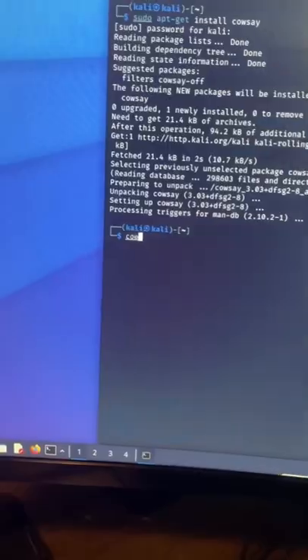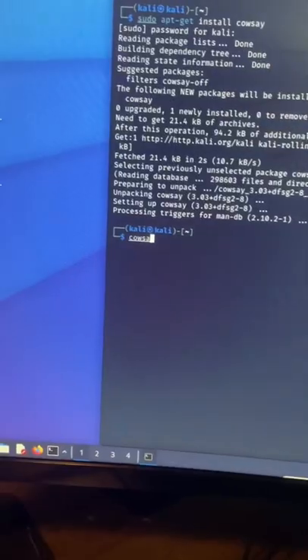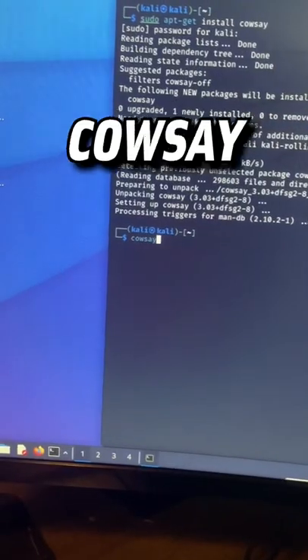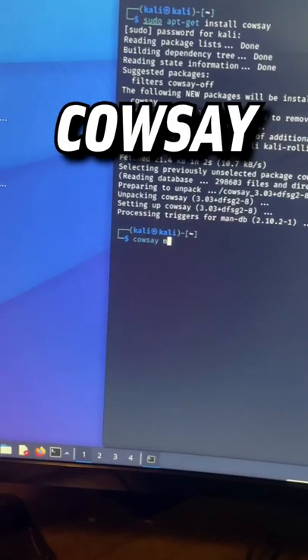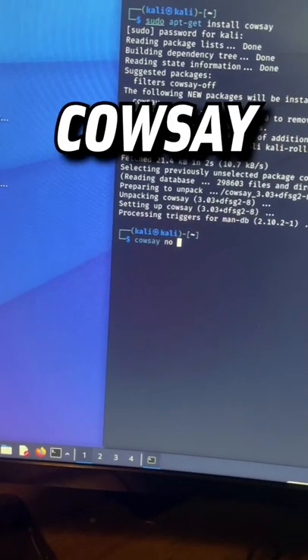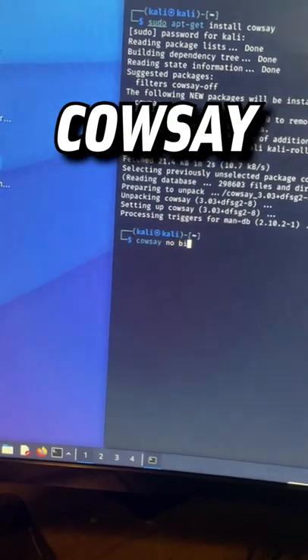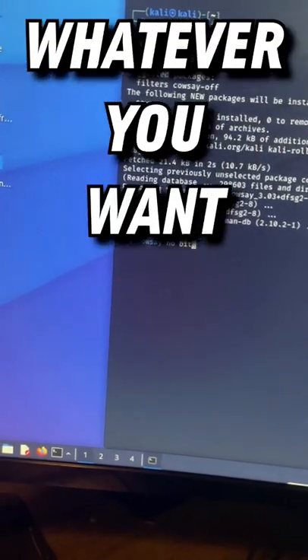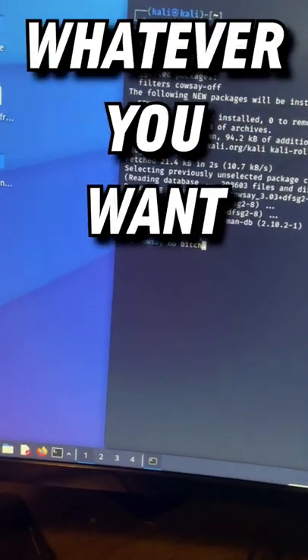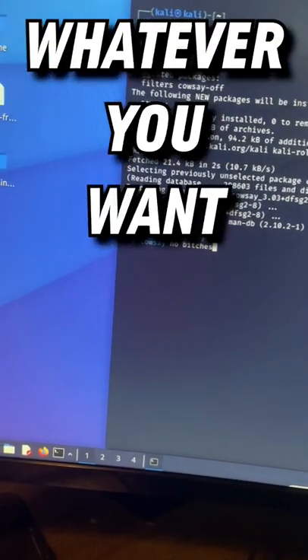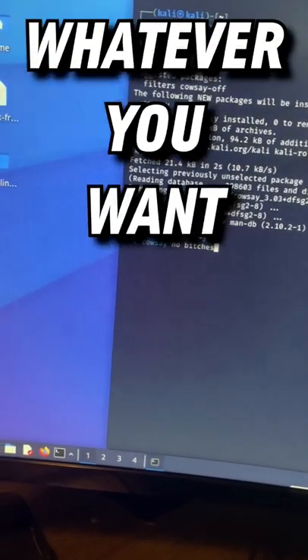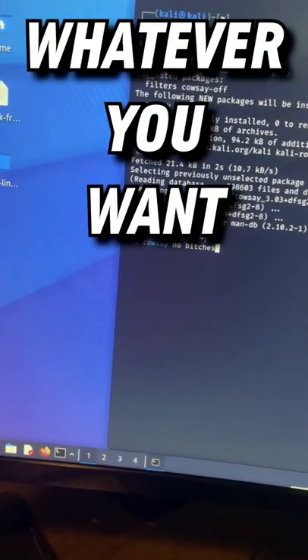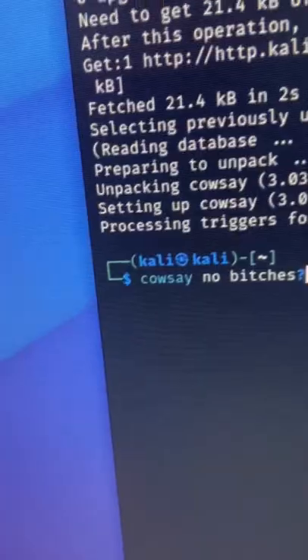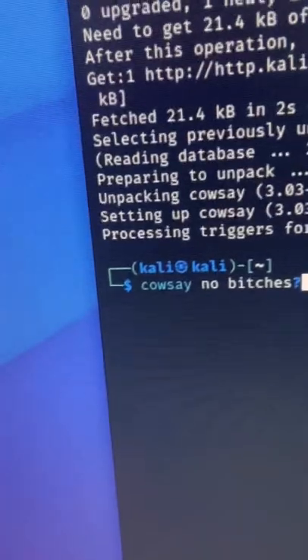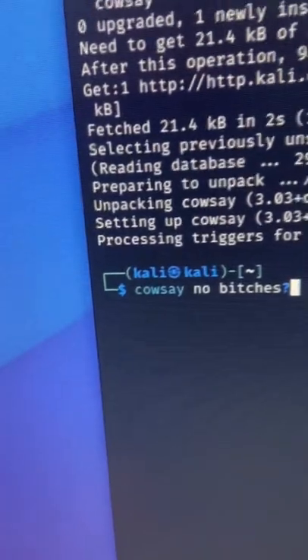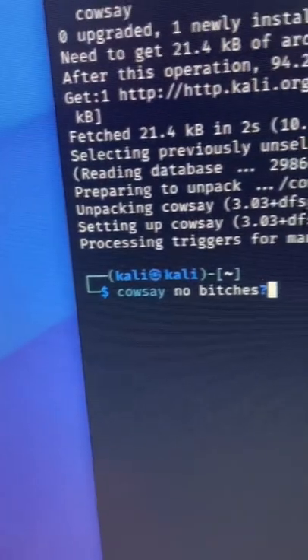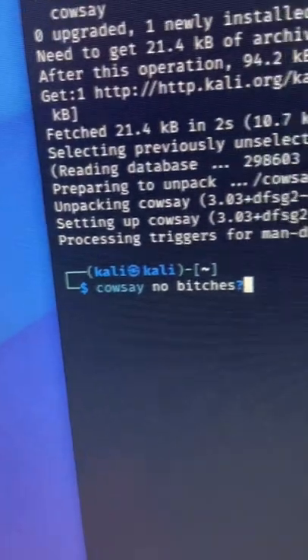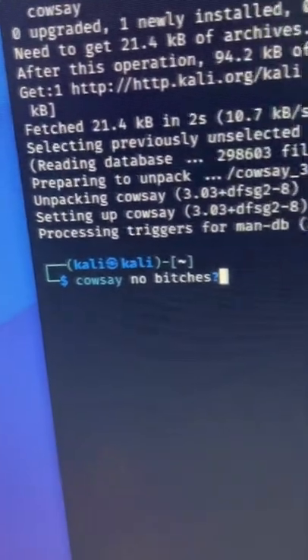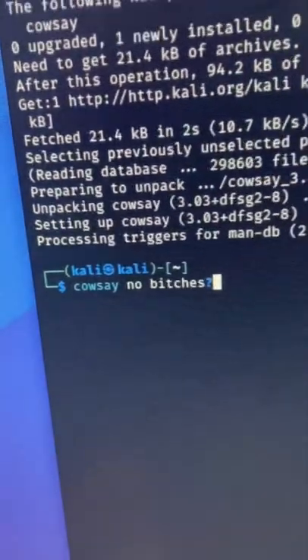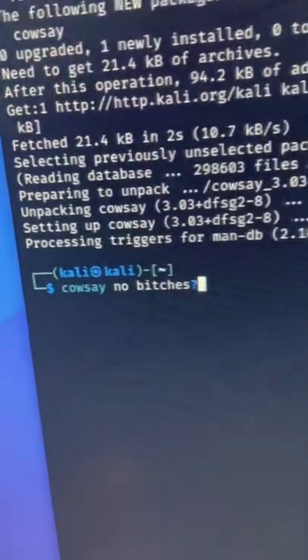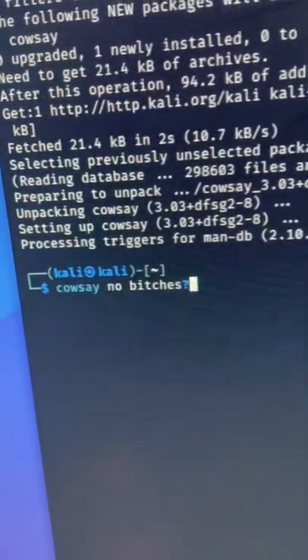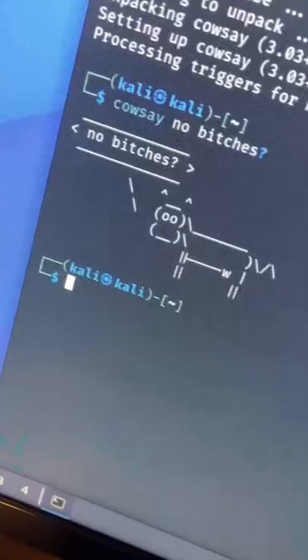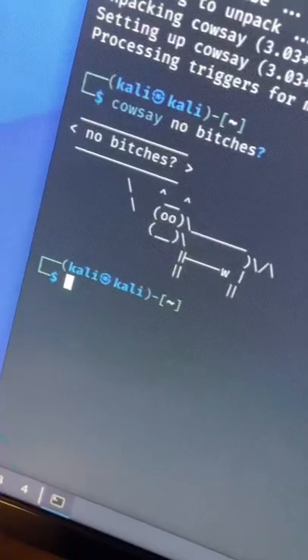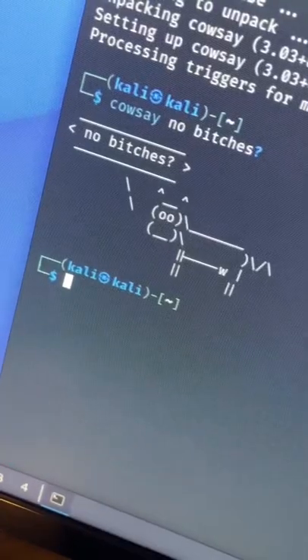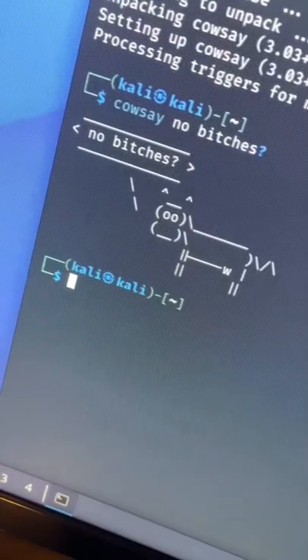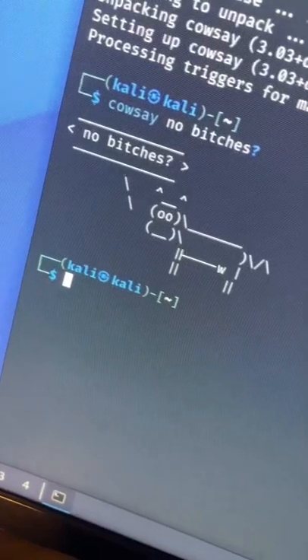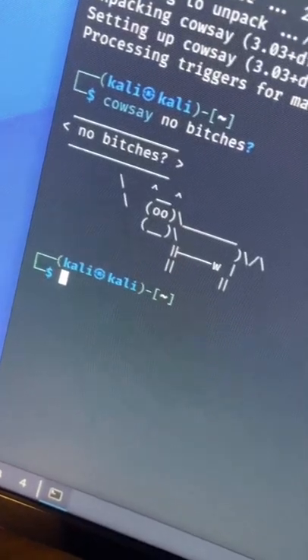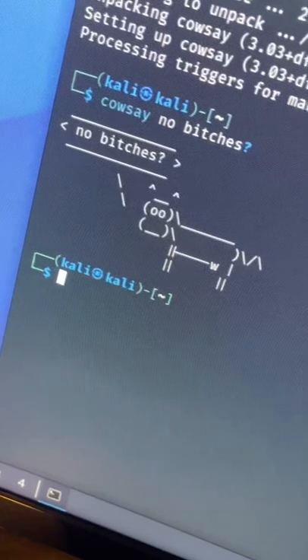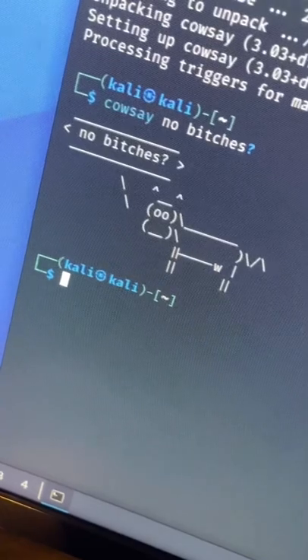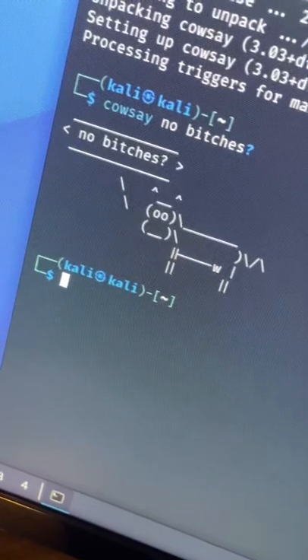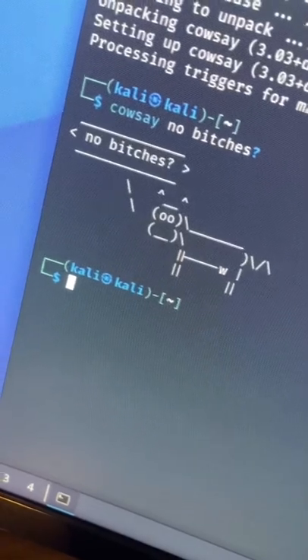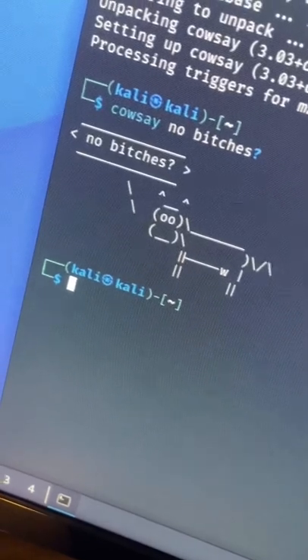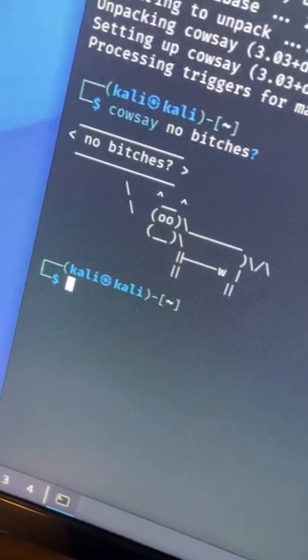Now type cowsay anything you want — and in my case, it's "no bitches". You will now have a cow that says anything you want.